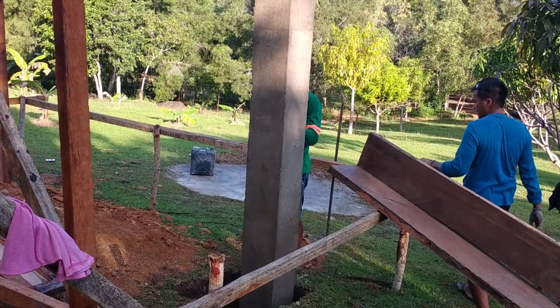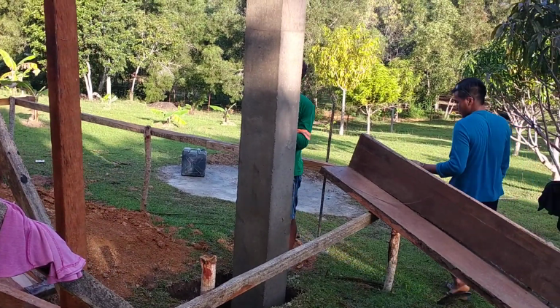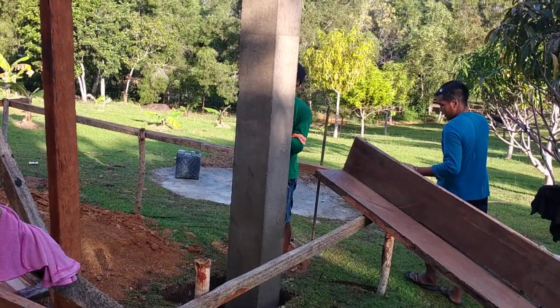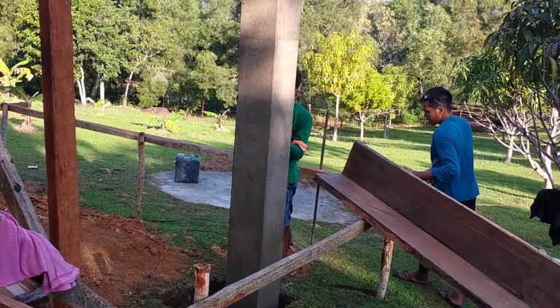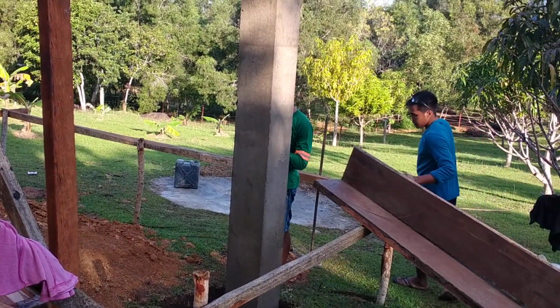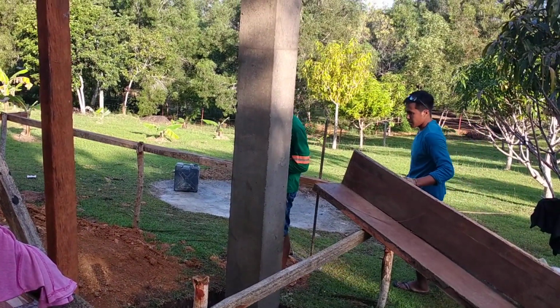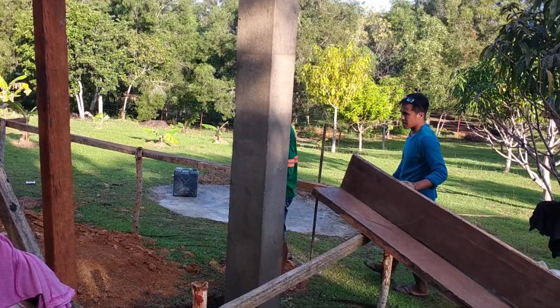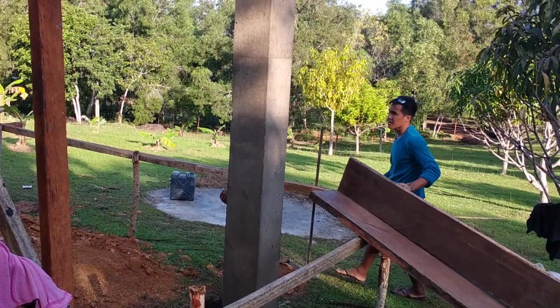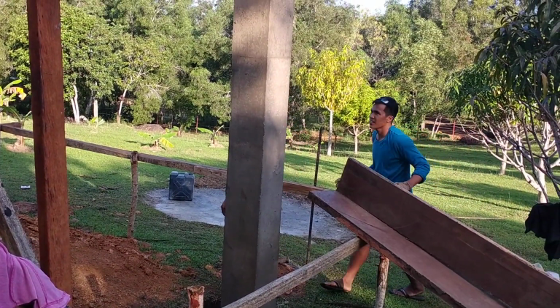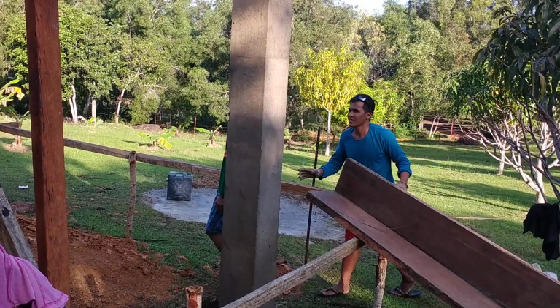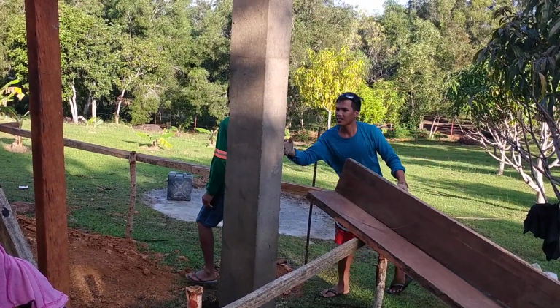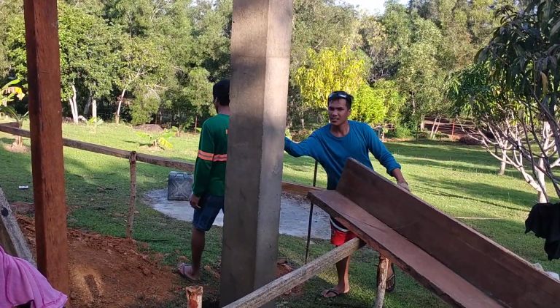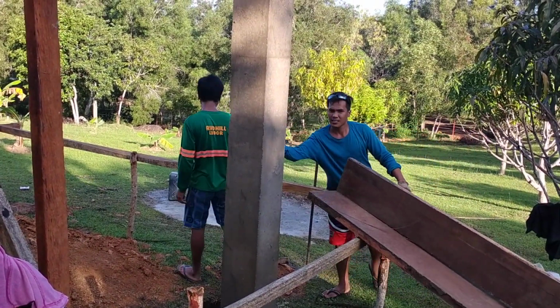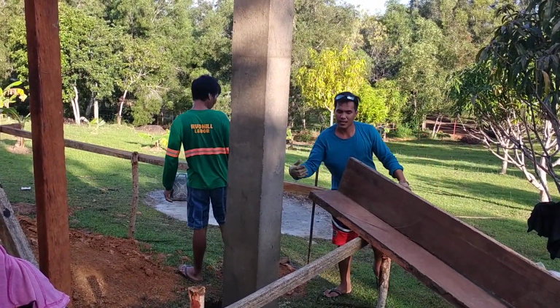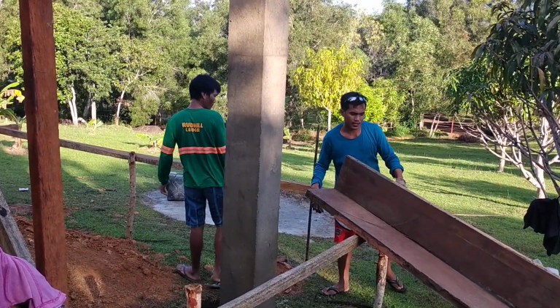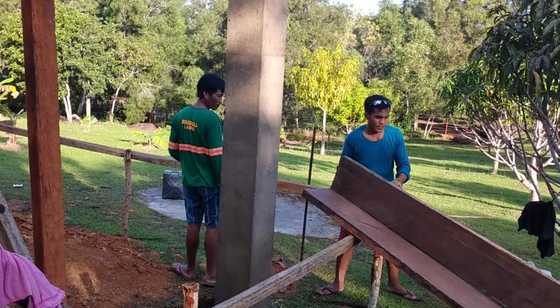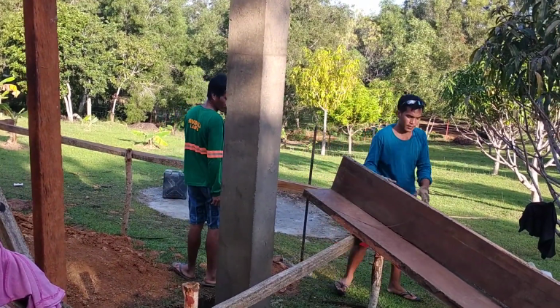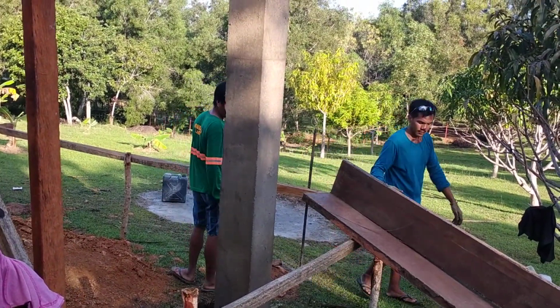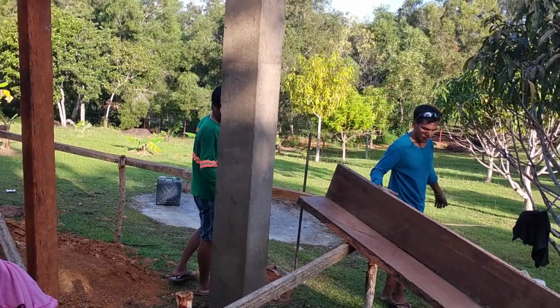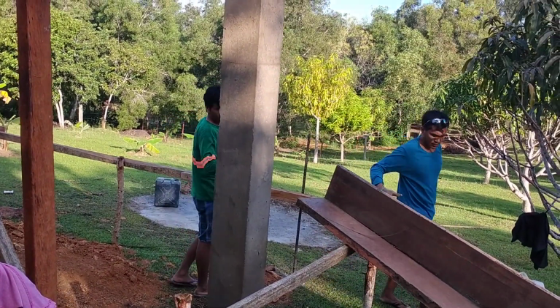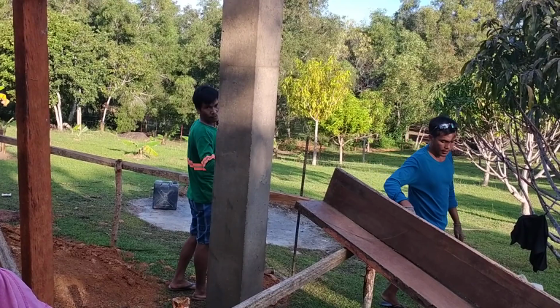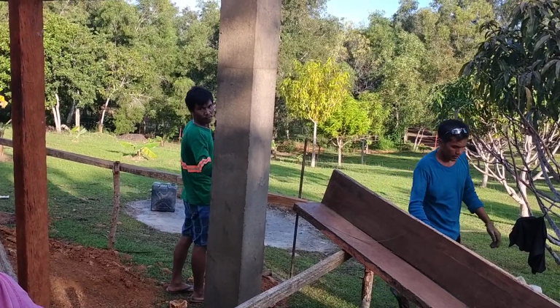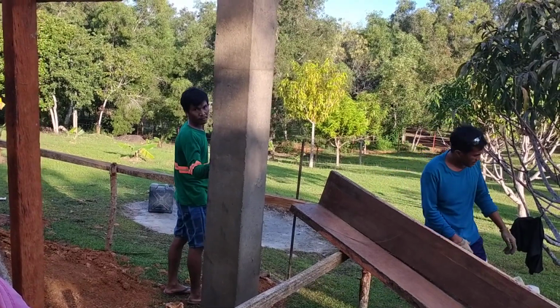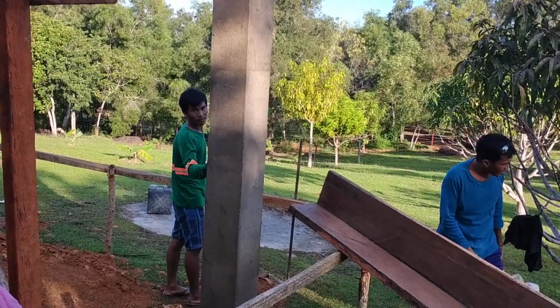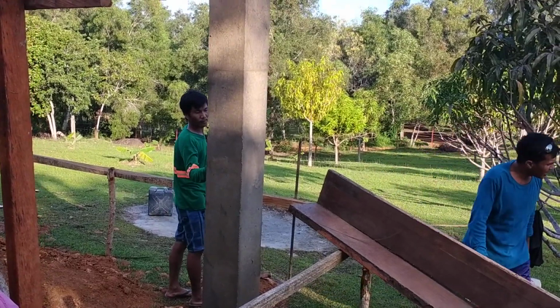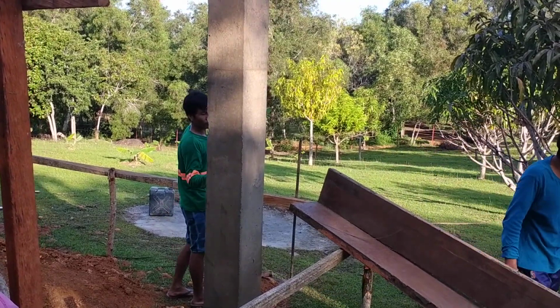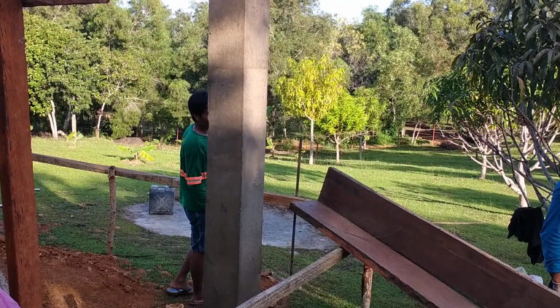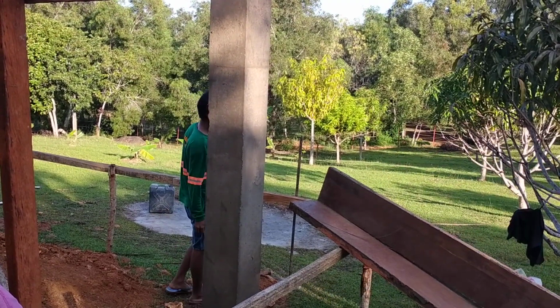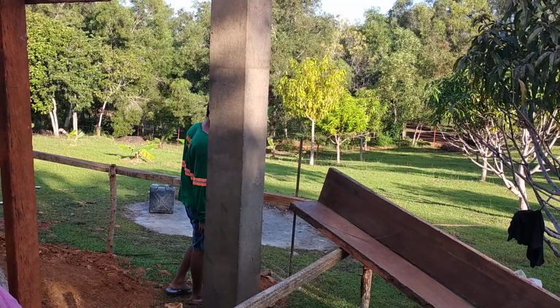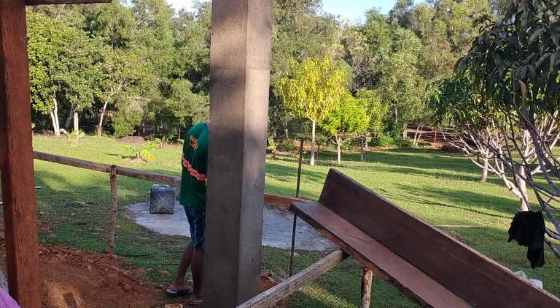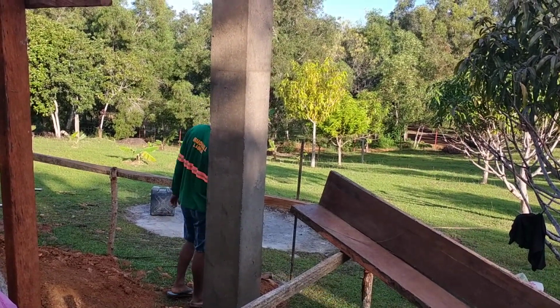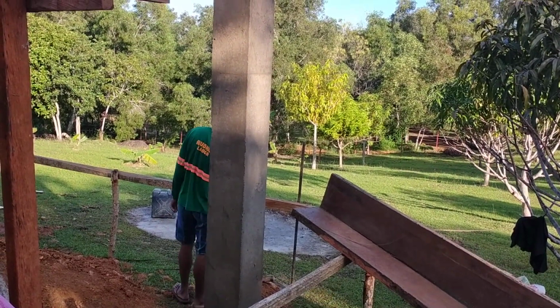How big is that post? 10 inches? Yeah, 10 by 10. That's a pretty big post.